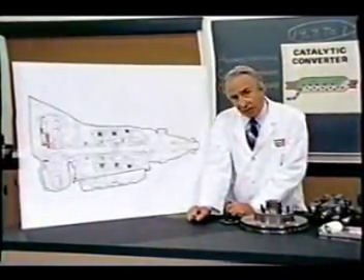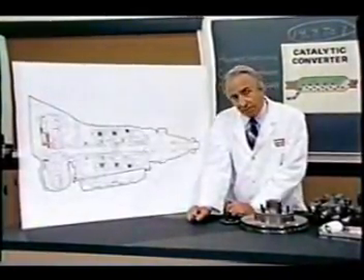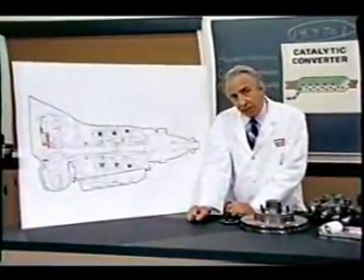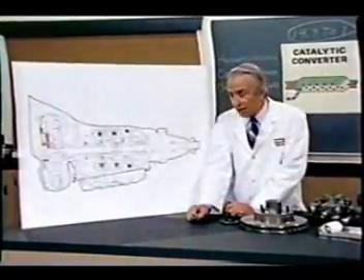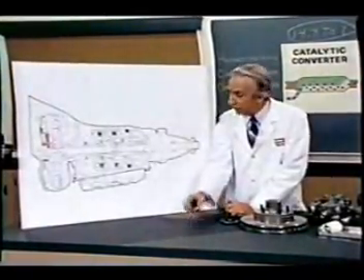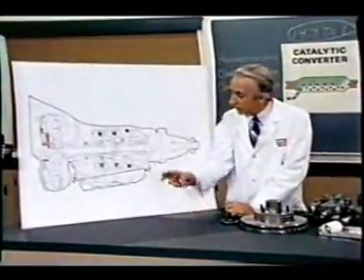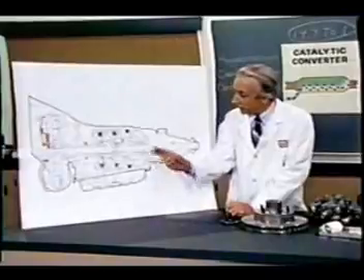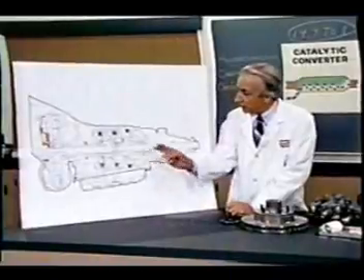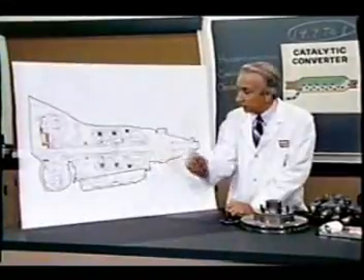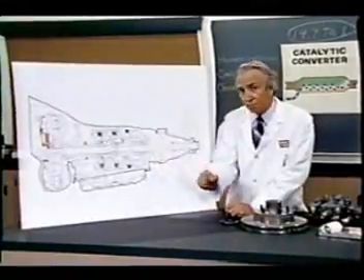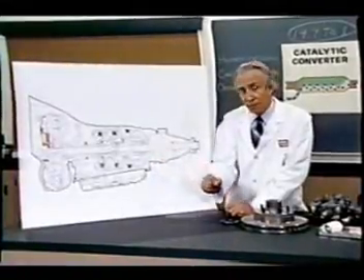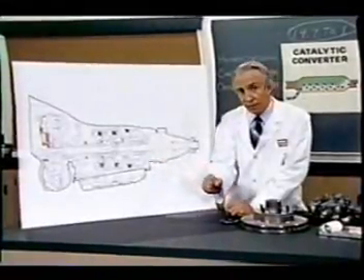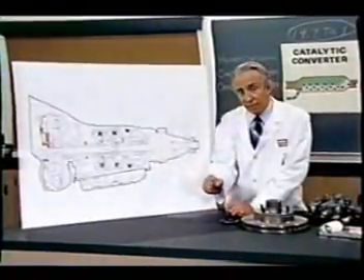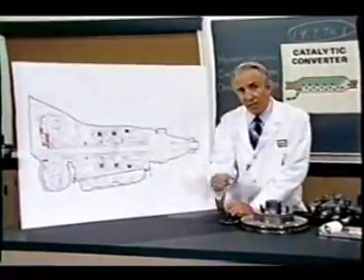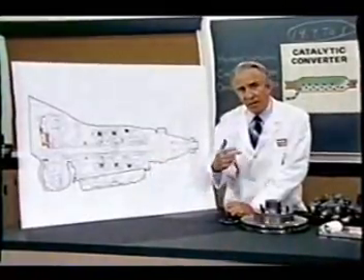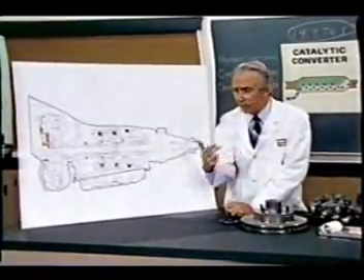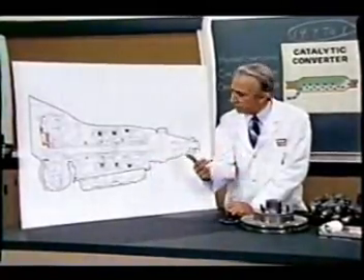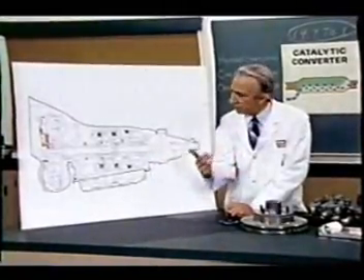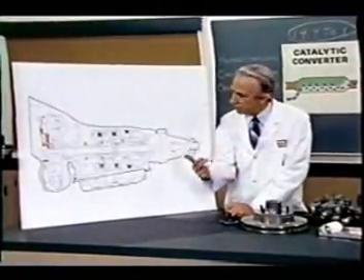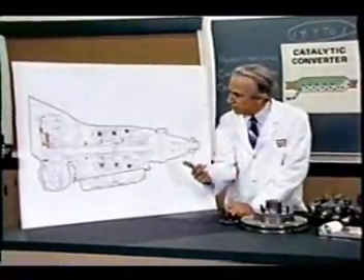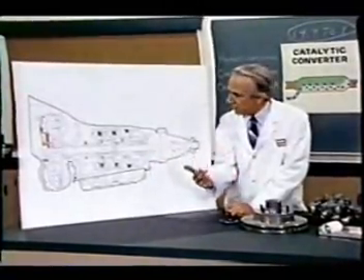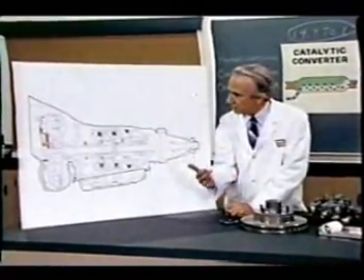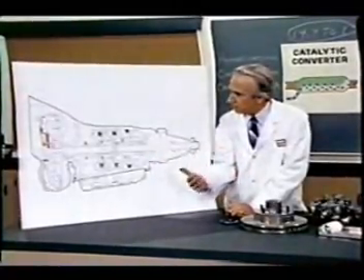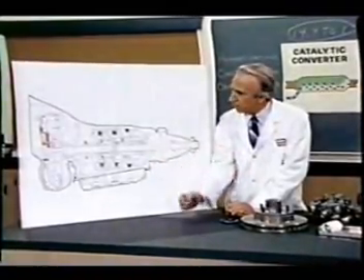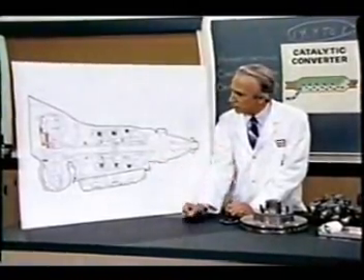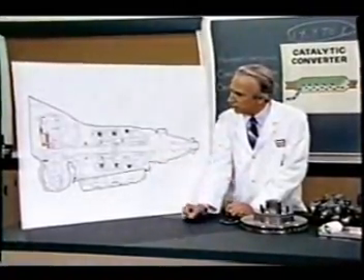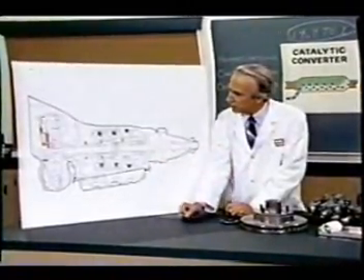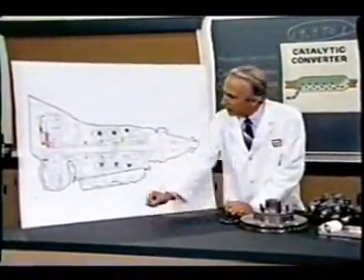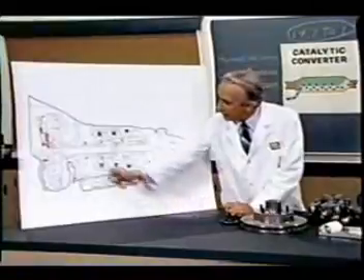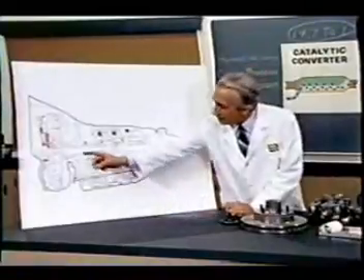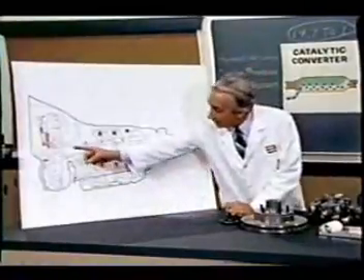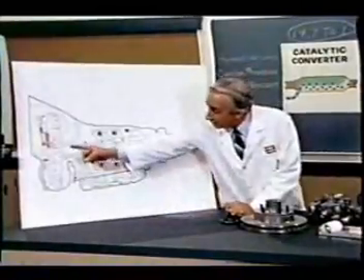The main winding was of the normal lotus o-delta type placed in panendermic semi-boloid slots of the stator, every seventh conductor being connected by a non-reversible tremie pipe to the differential girdle spring on the up end of the grammys.